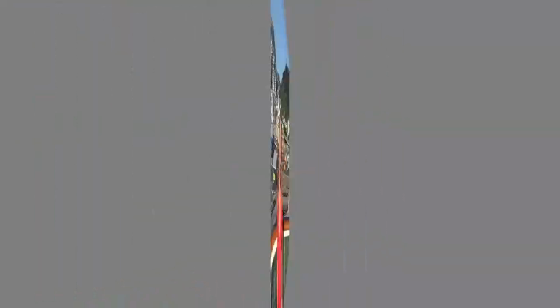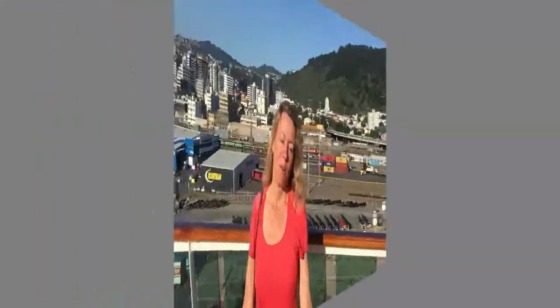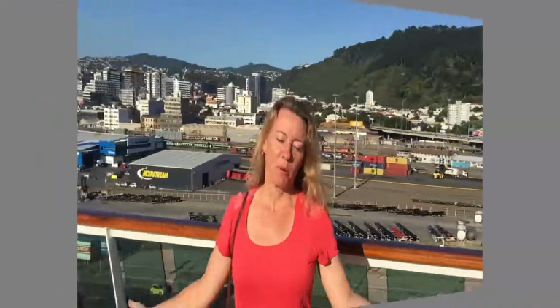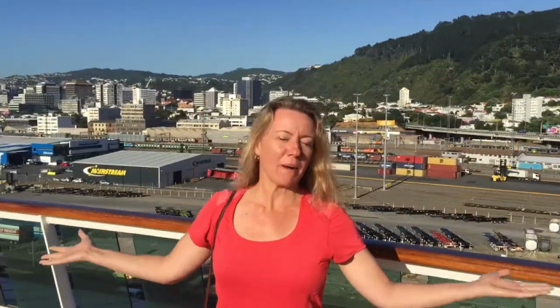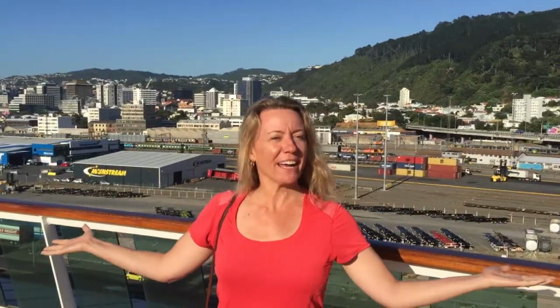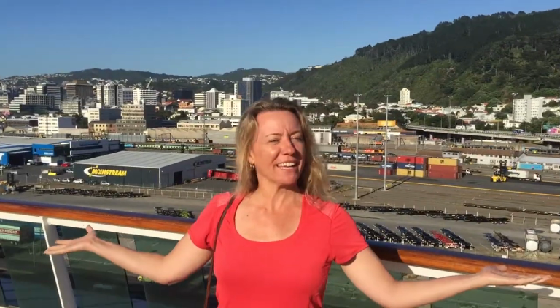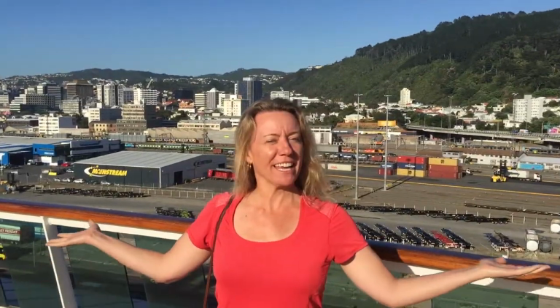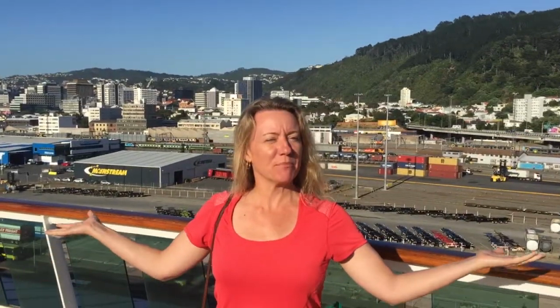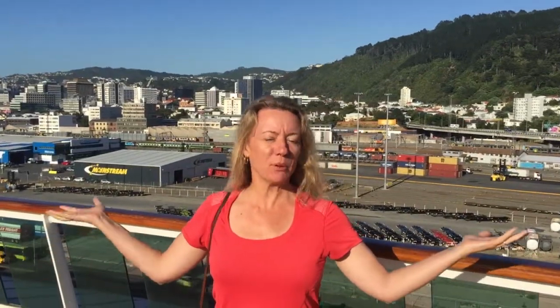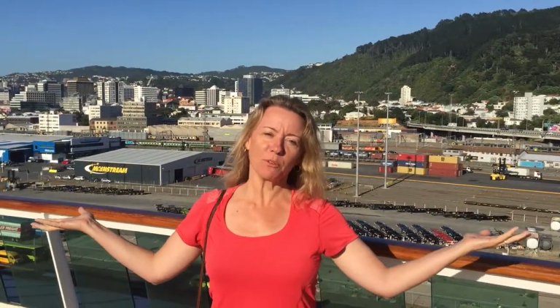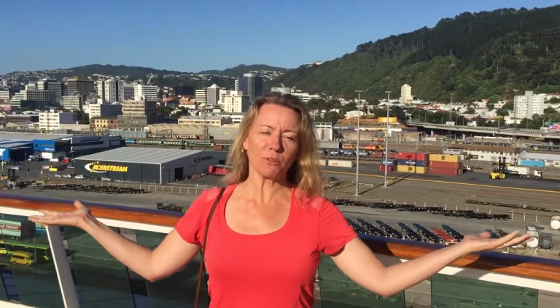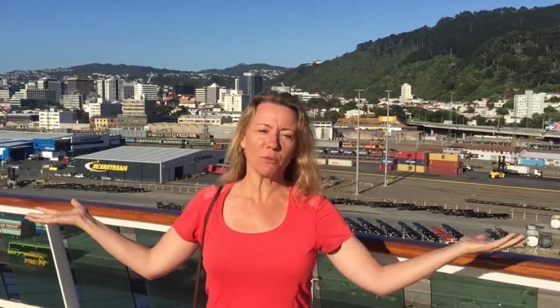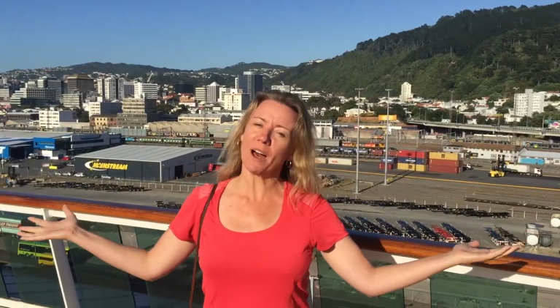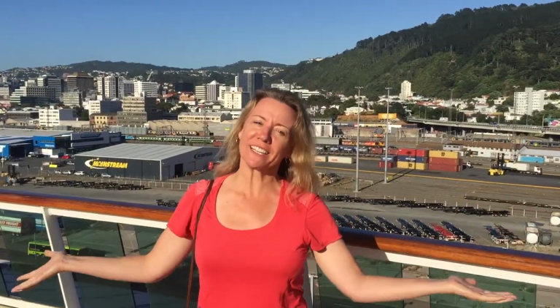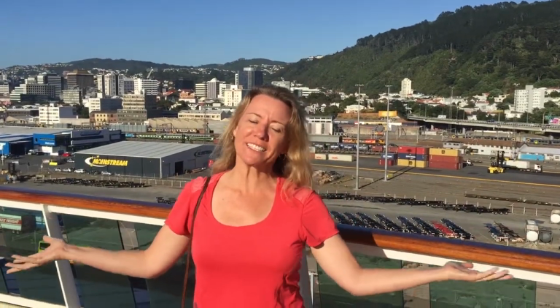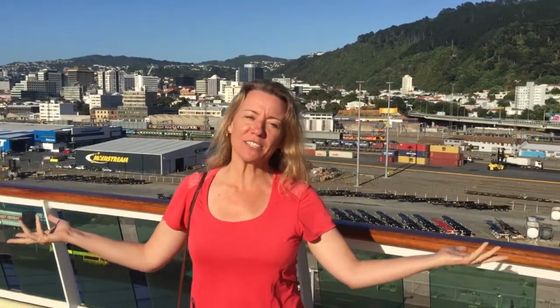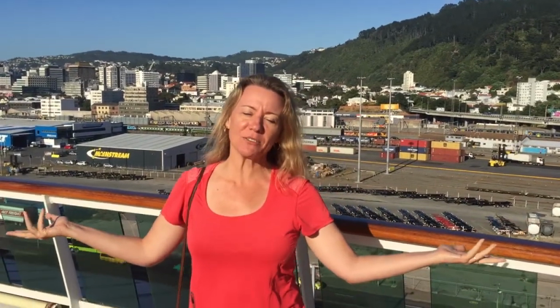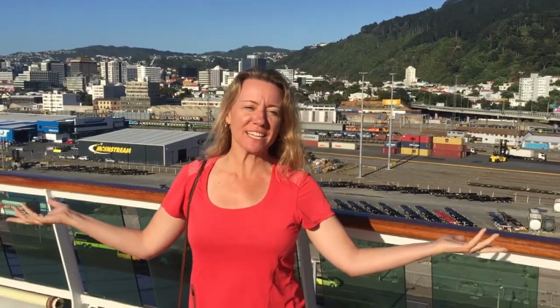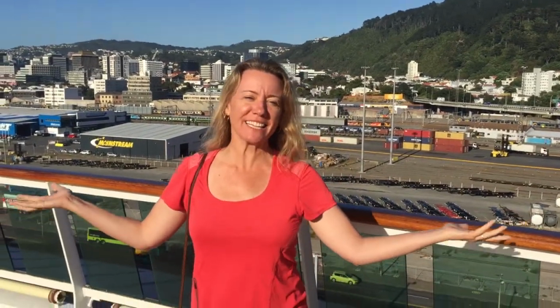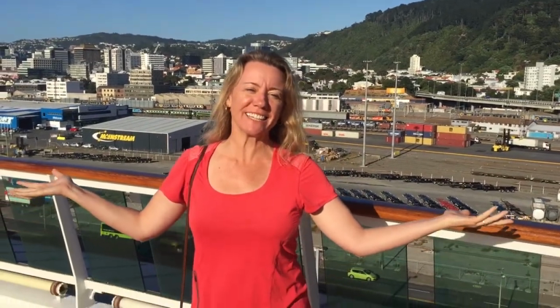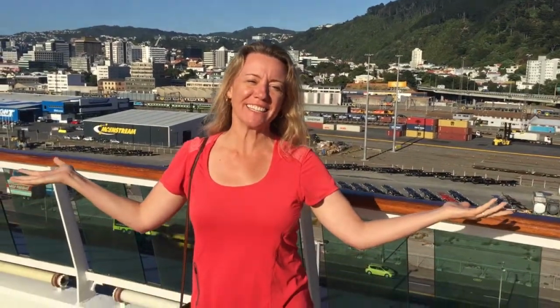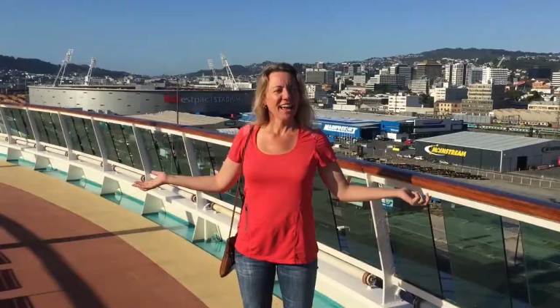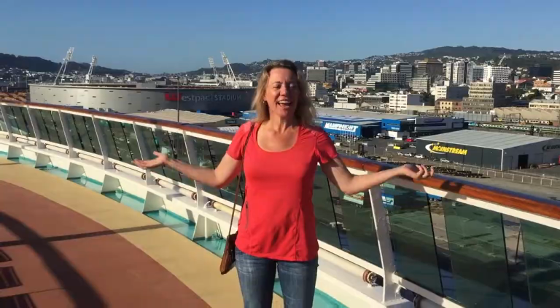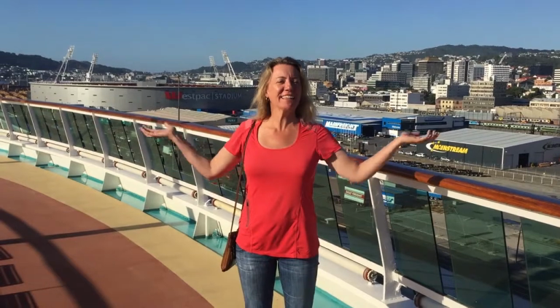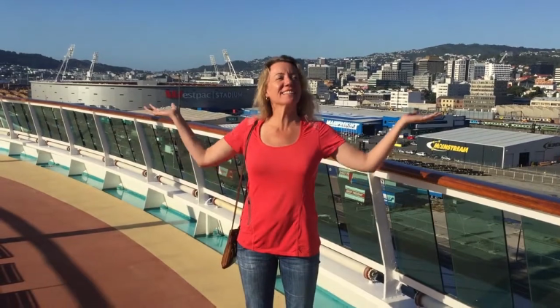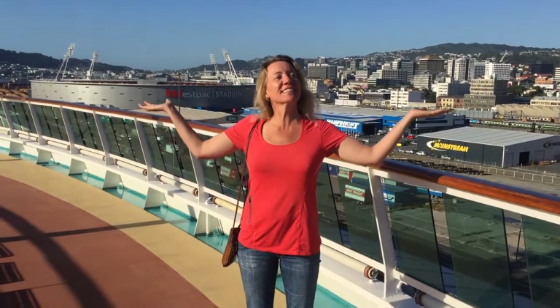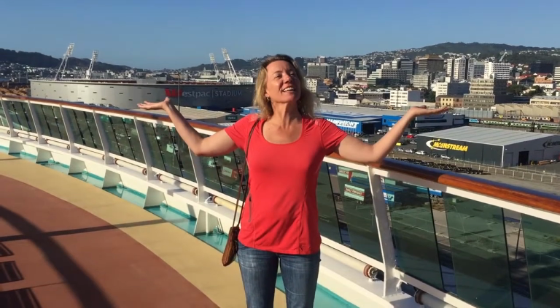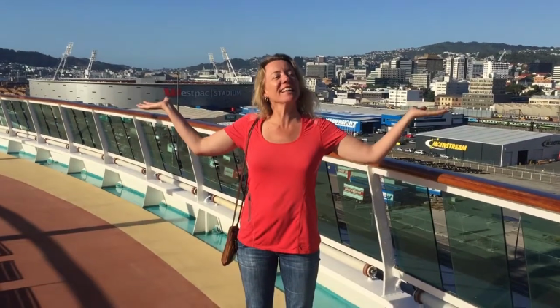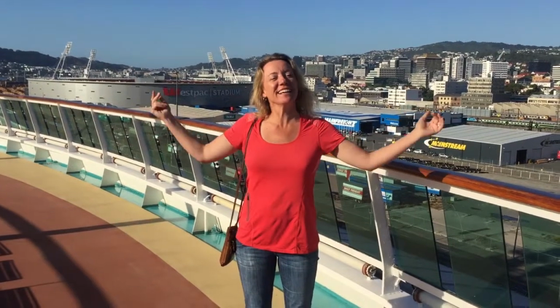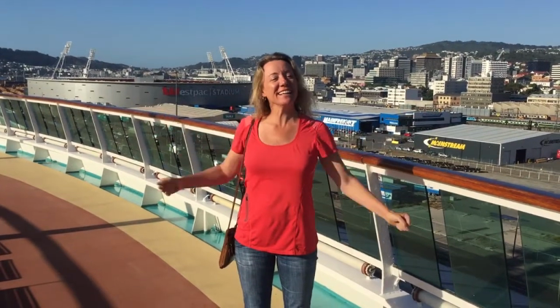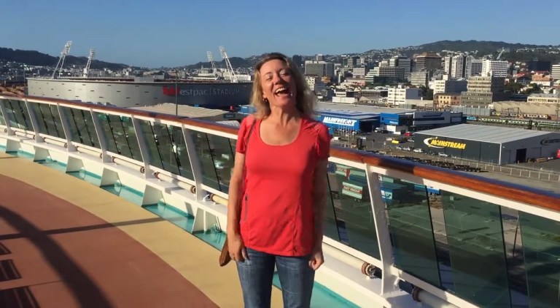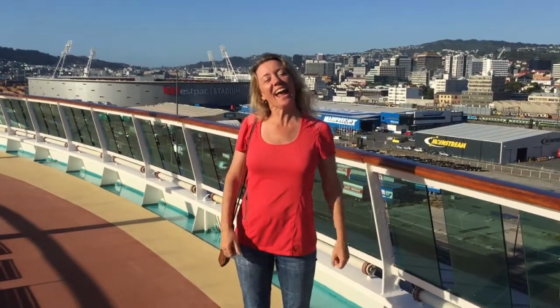We're back in beautiful Wellington, New Zealand, and it's sunny. Yay!